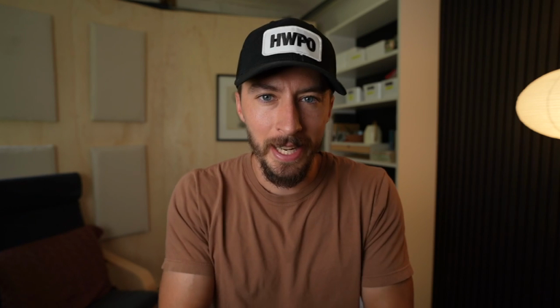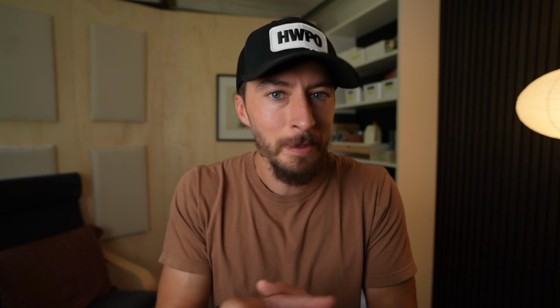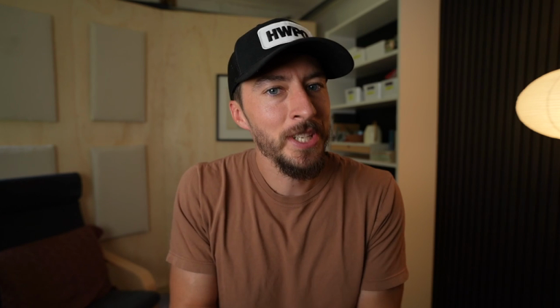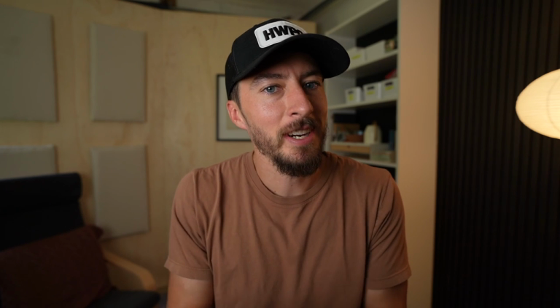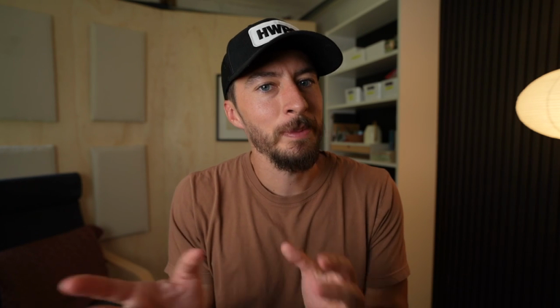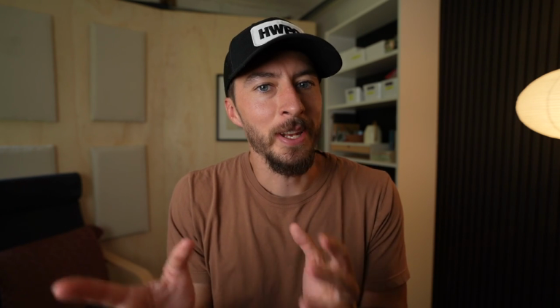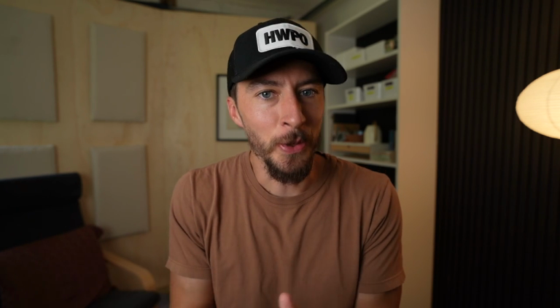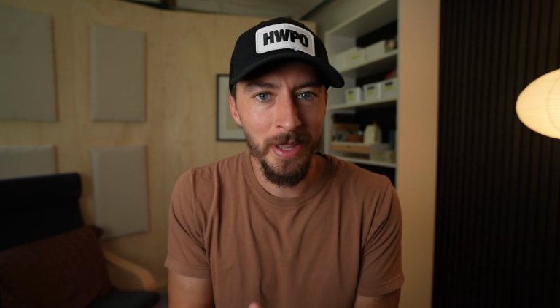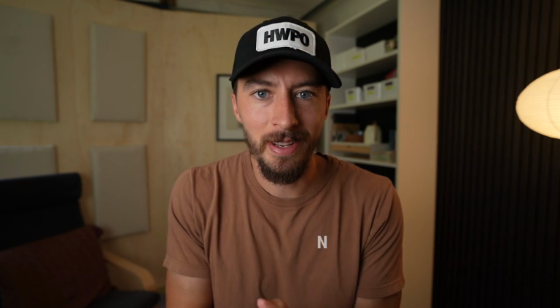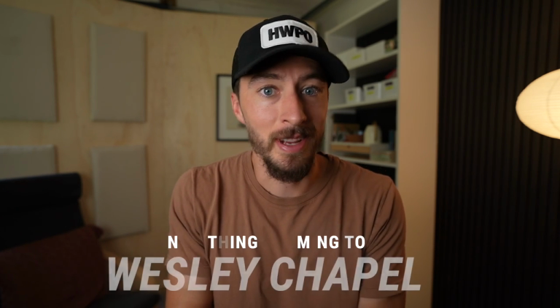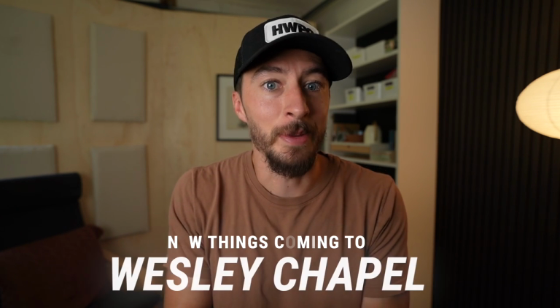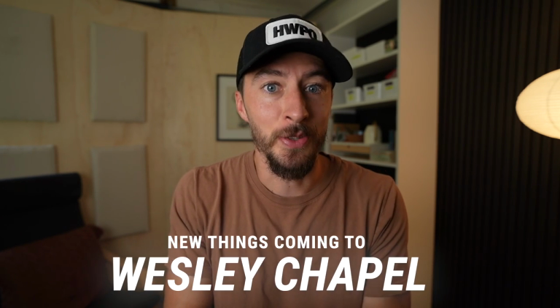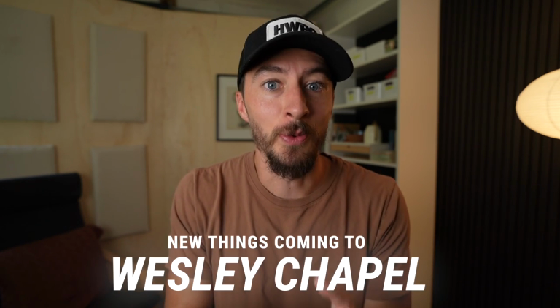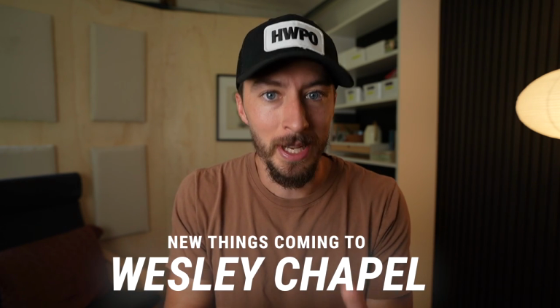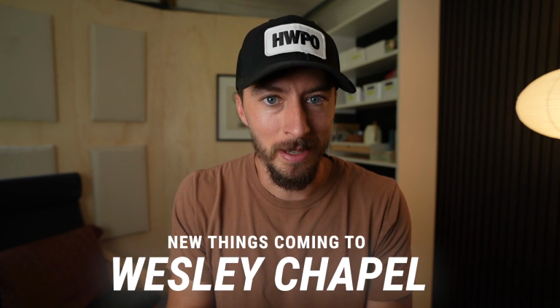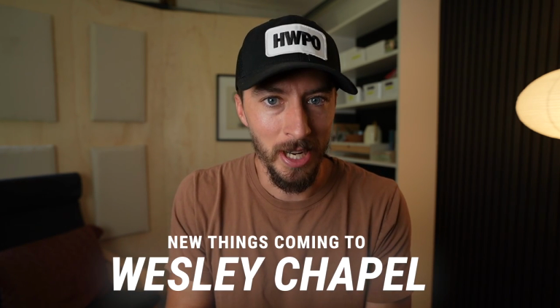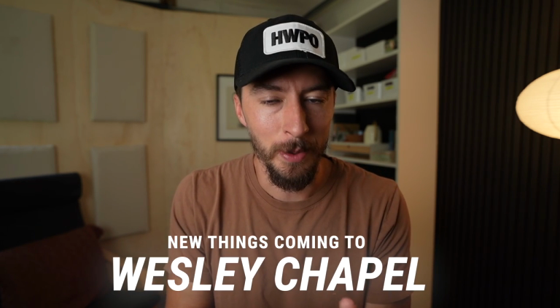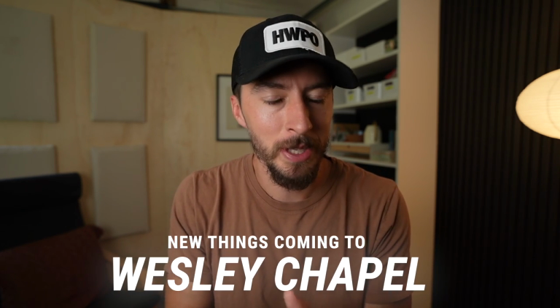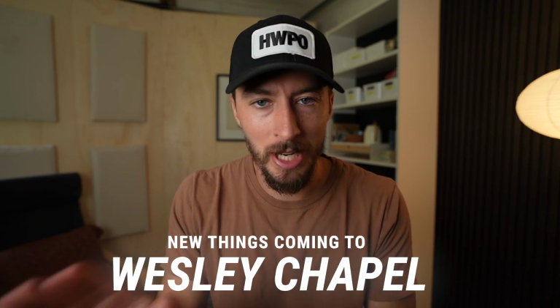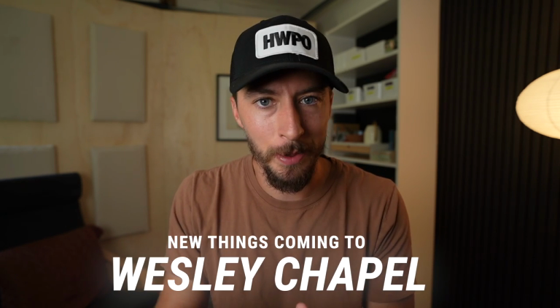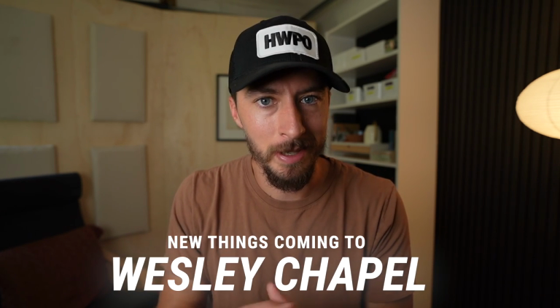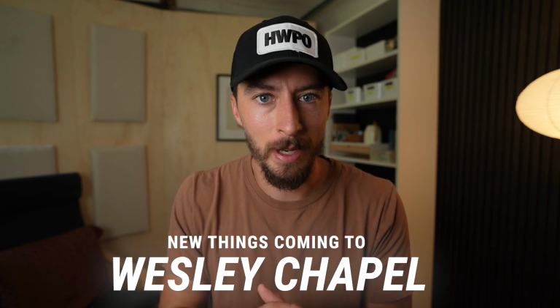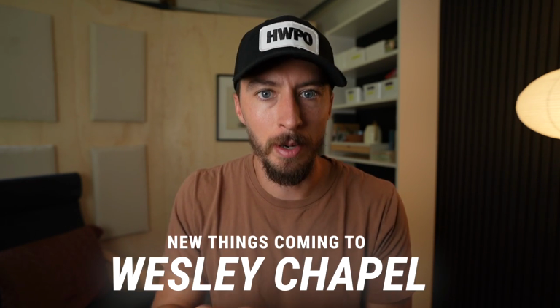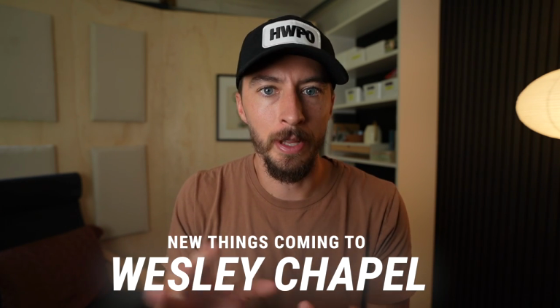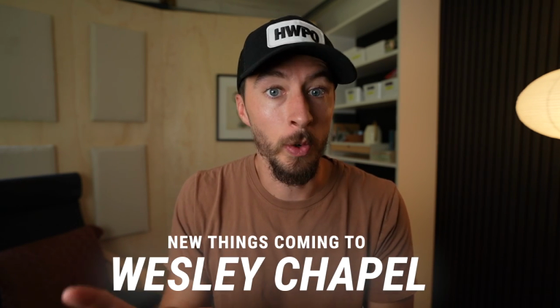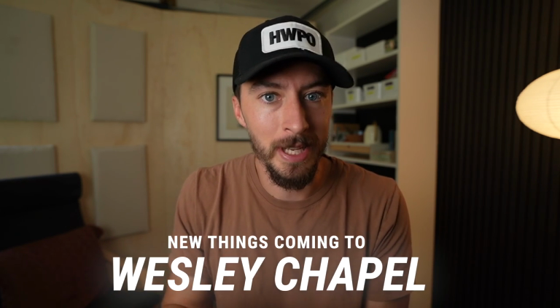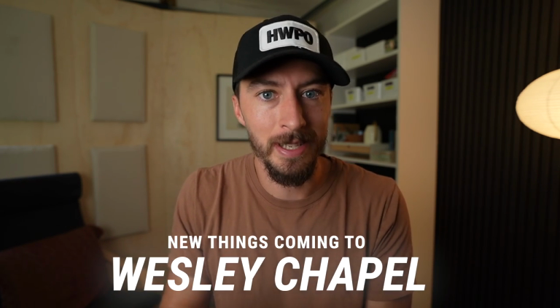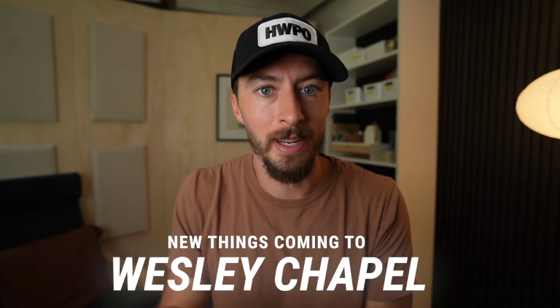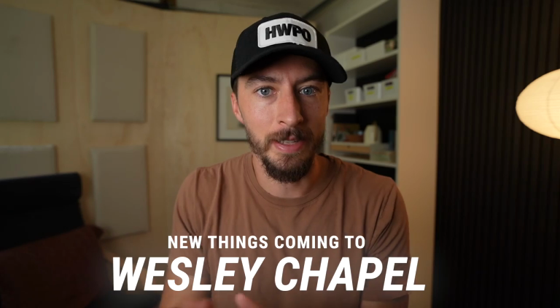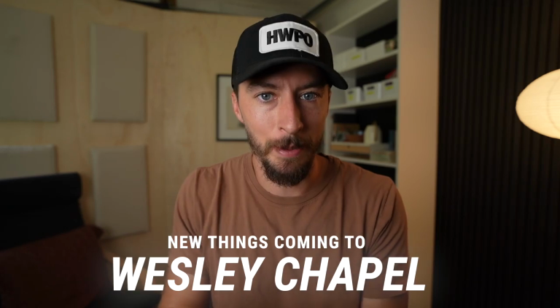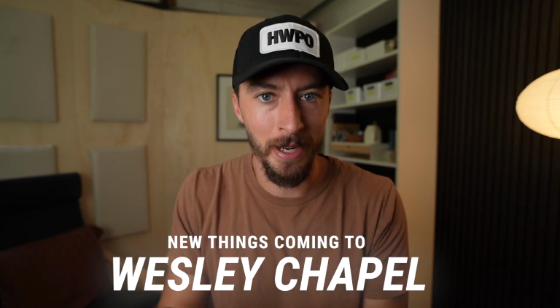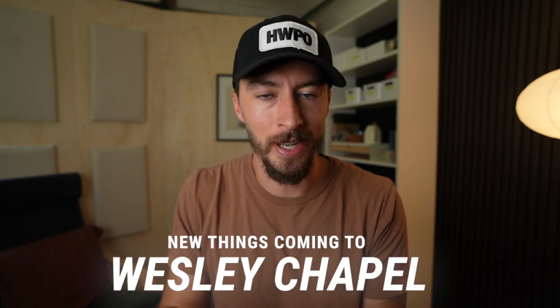Today let me share some of the new things coming to Wesley Chapel. Wesley Chapel is a suburb on the northeast side of the Tampa area.